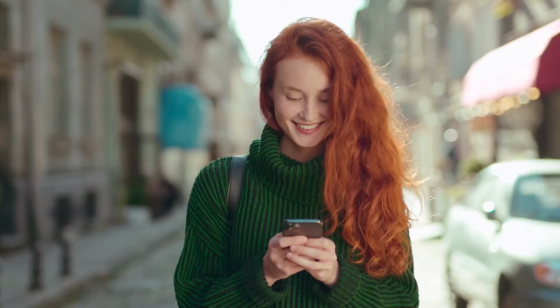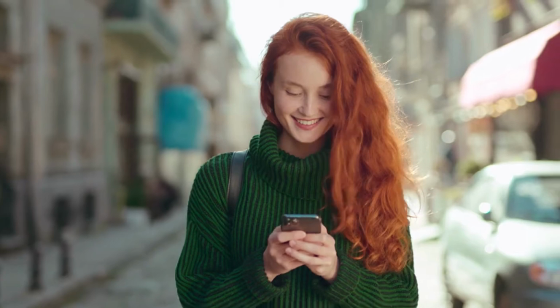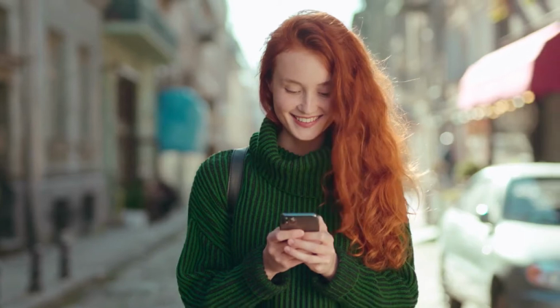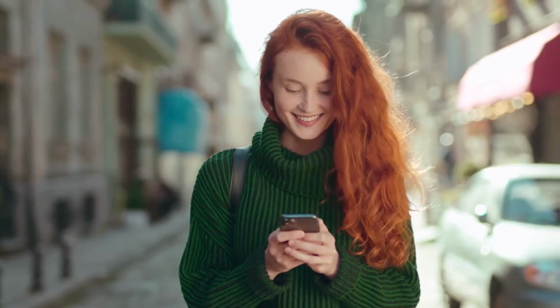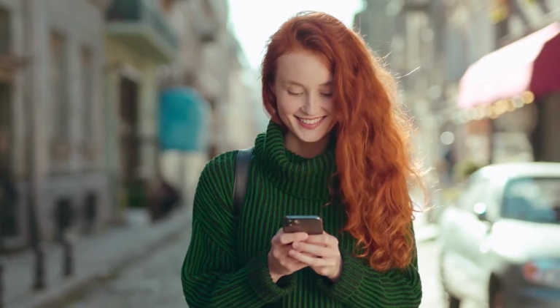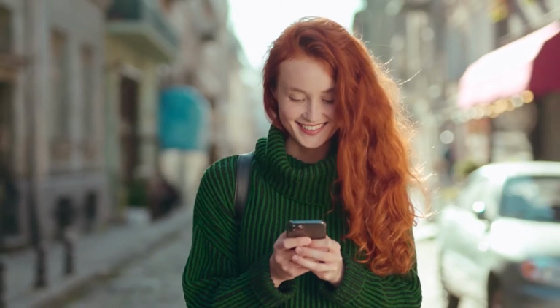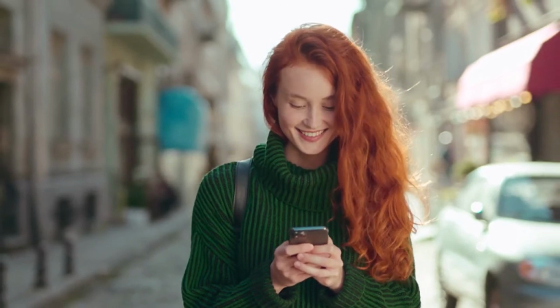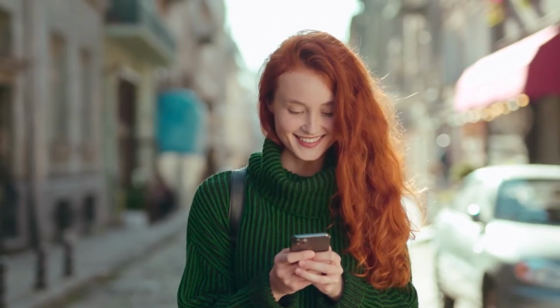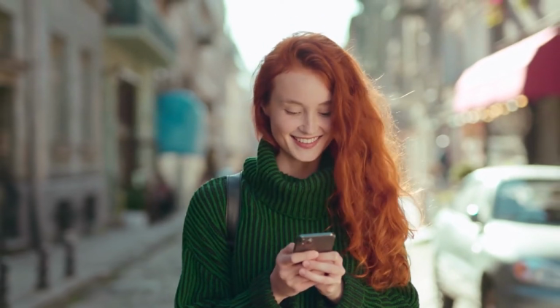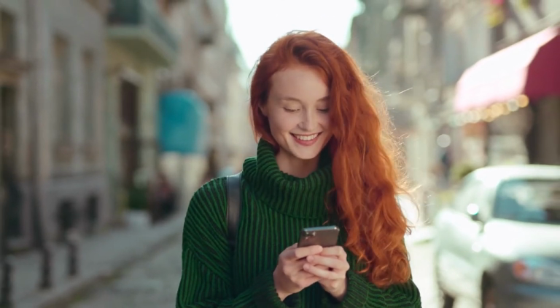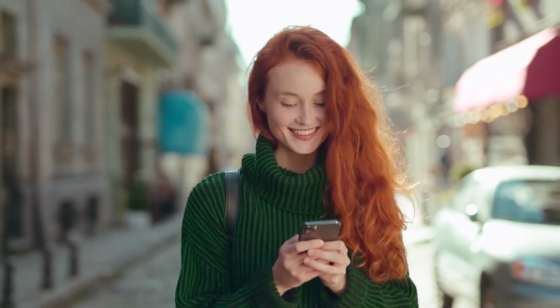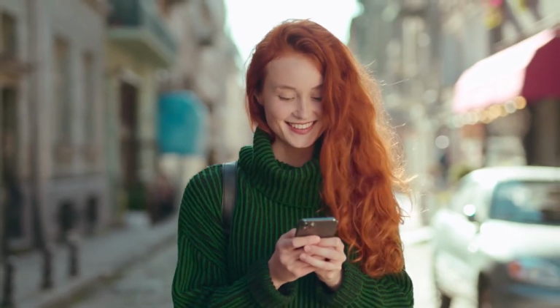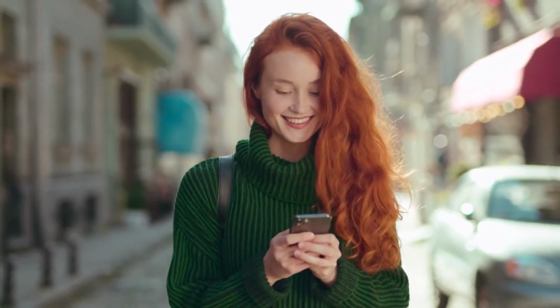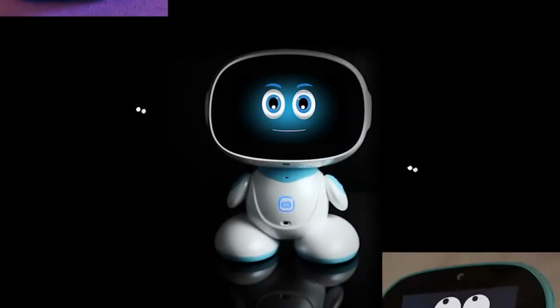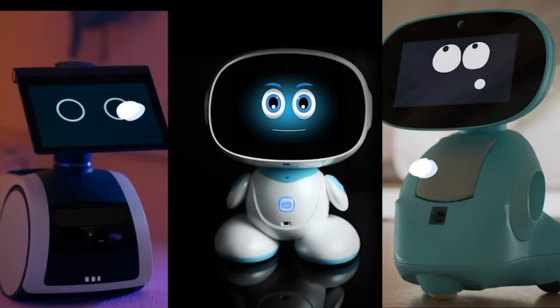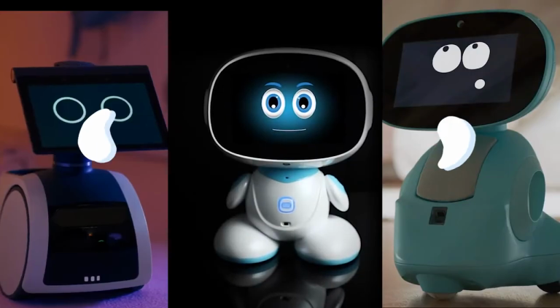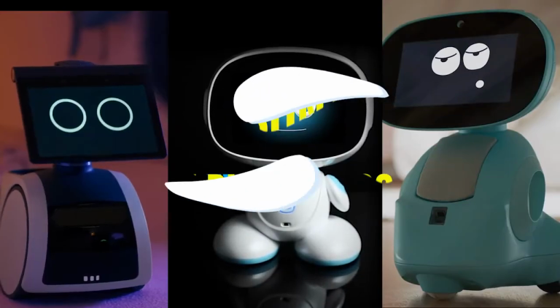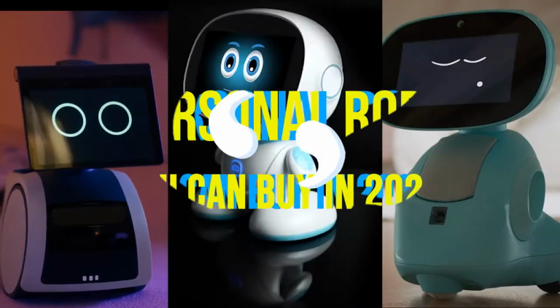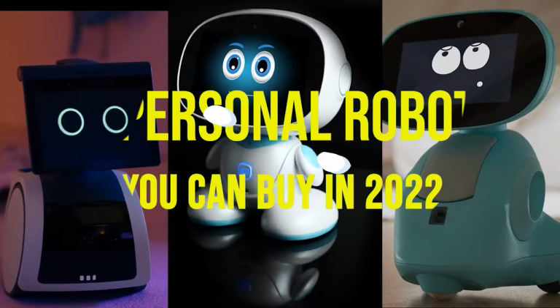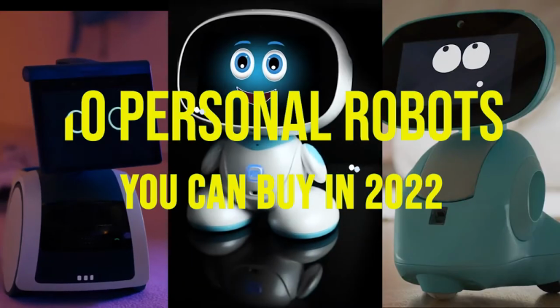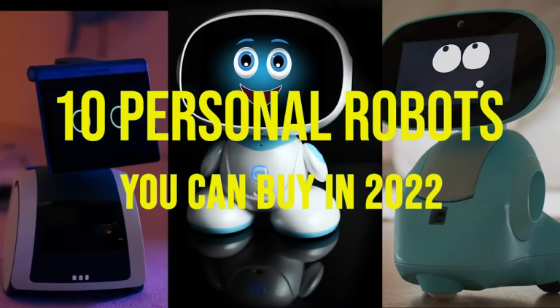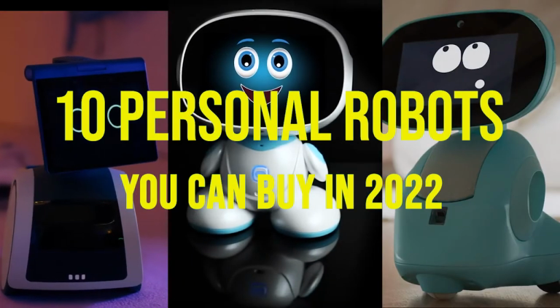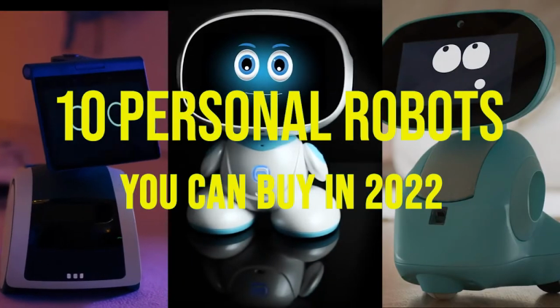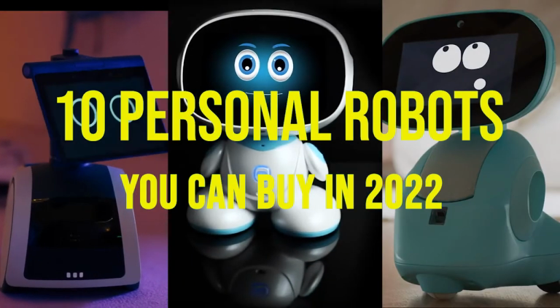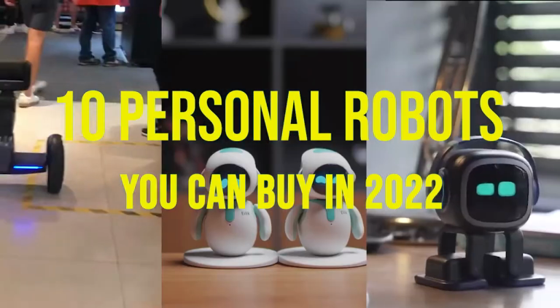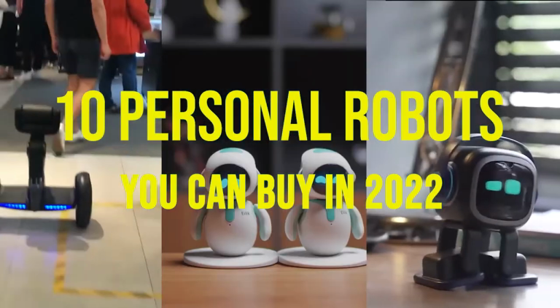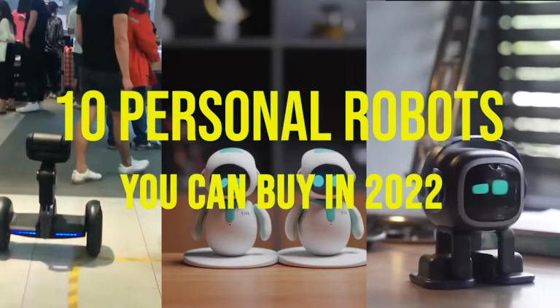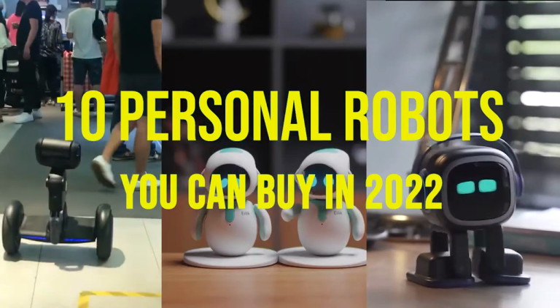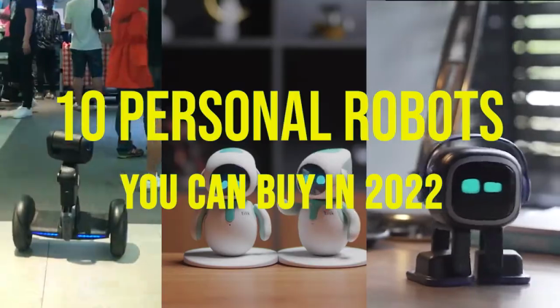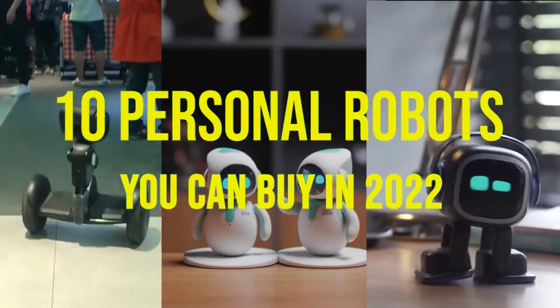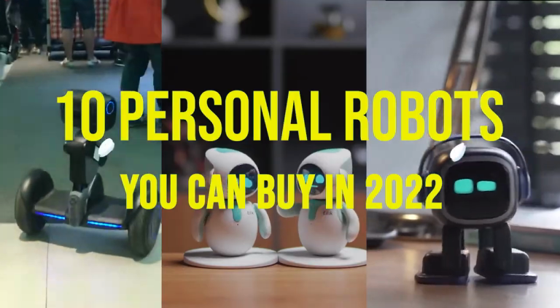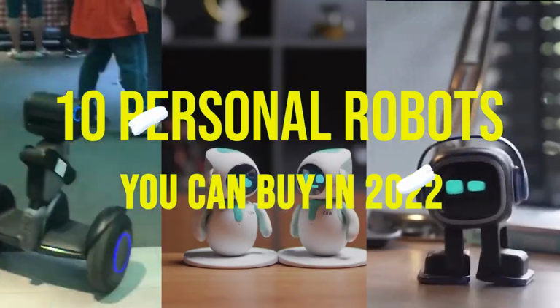In today's video, we will be talking about the 10 personal robots you can buy in 2022.